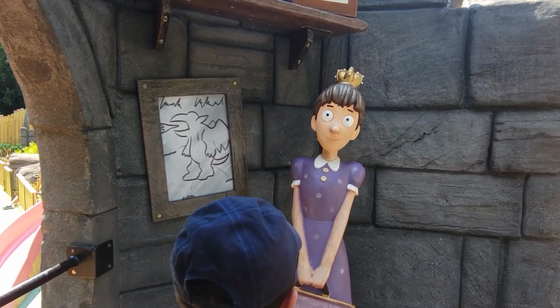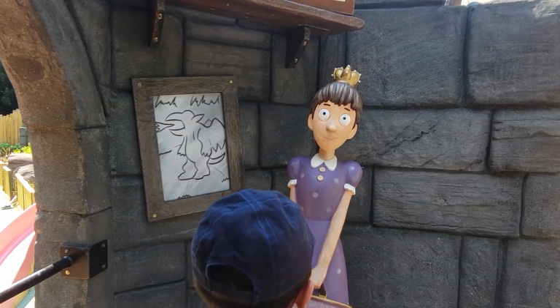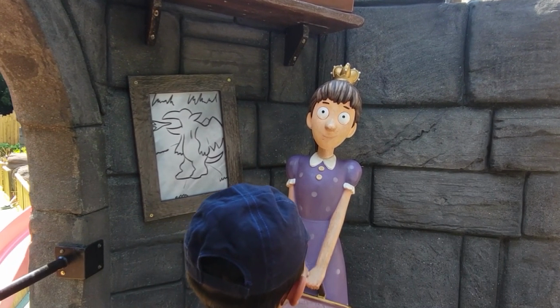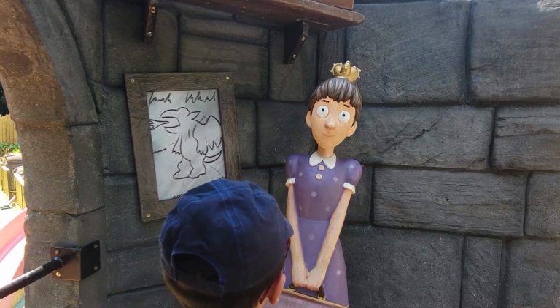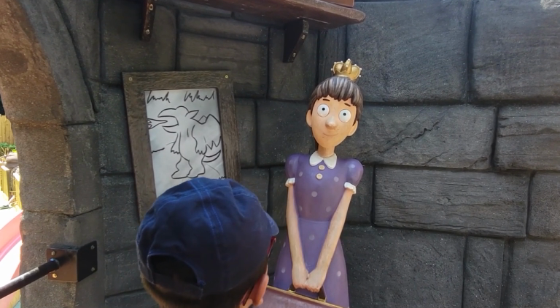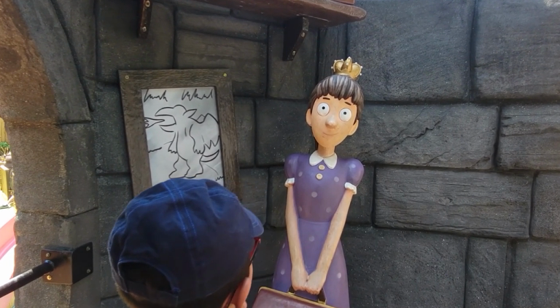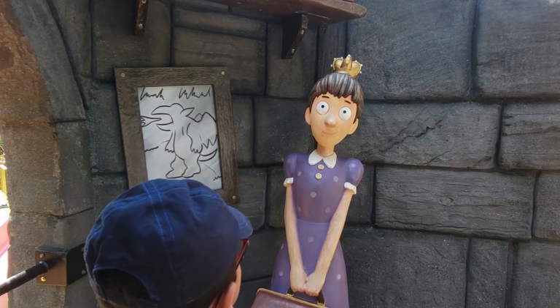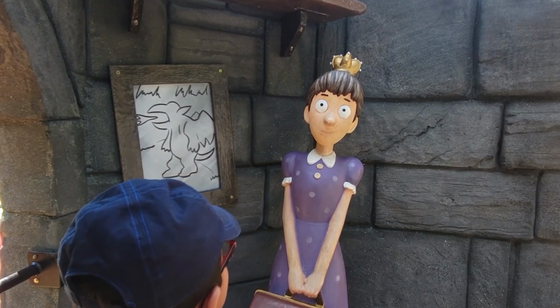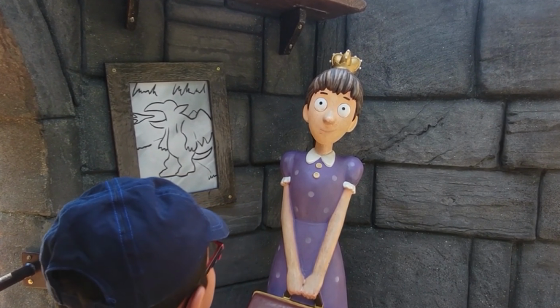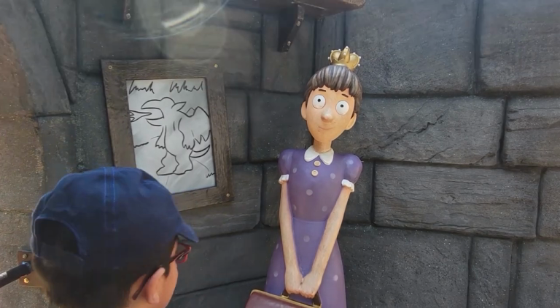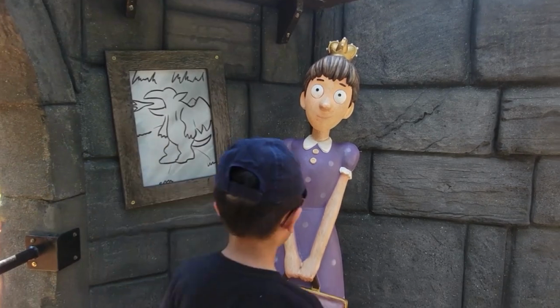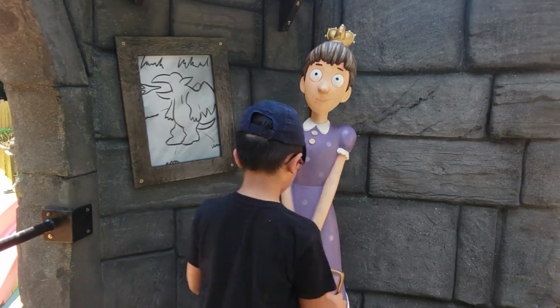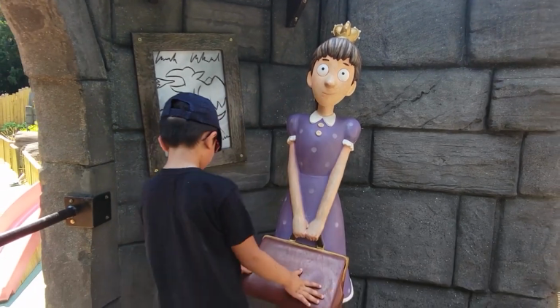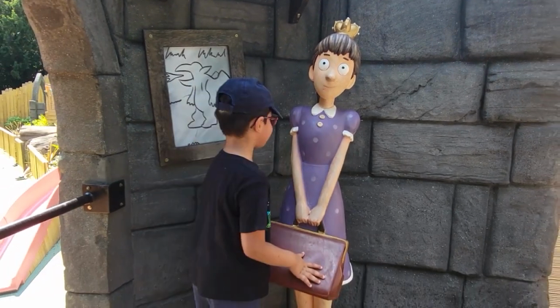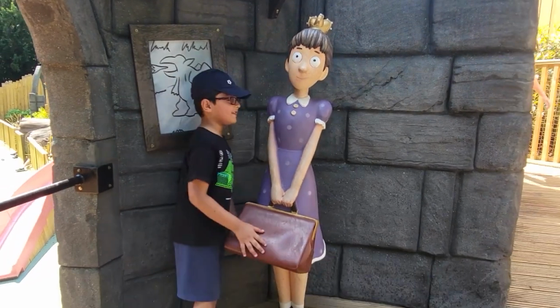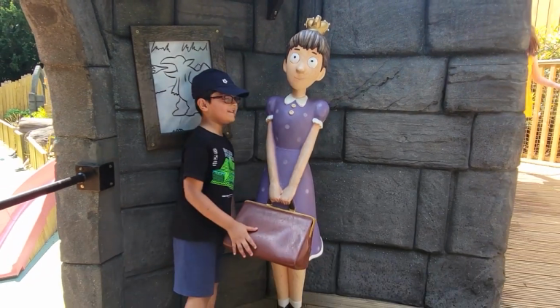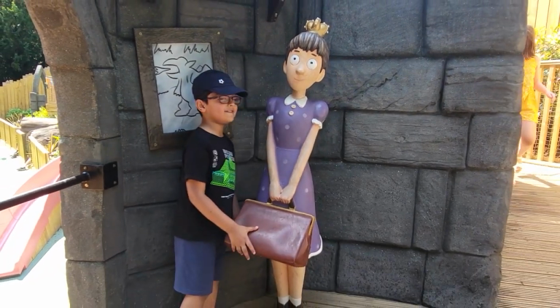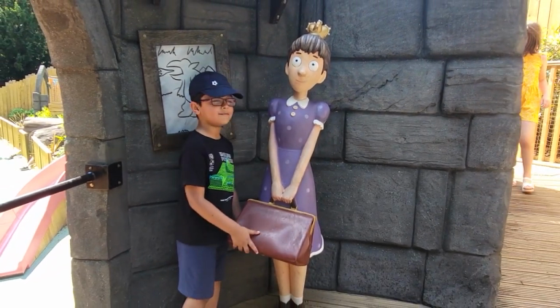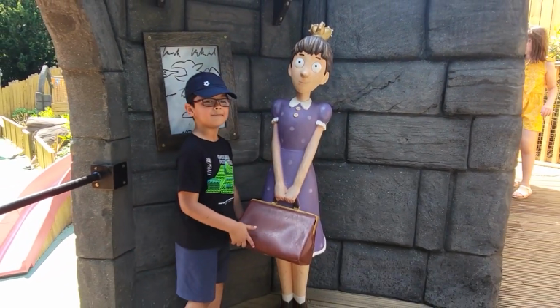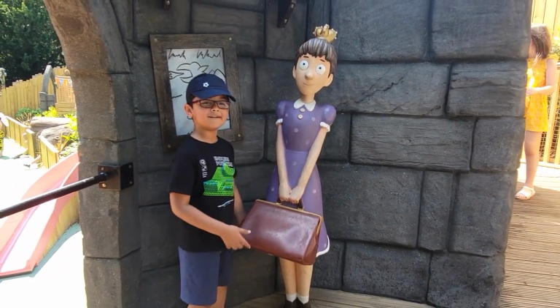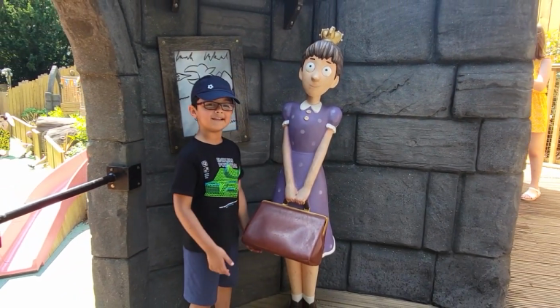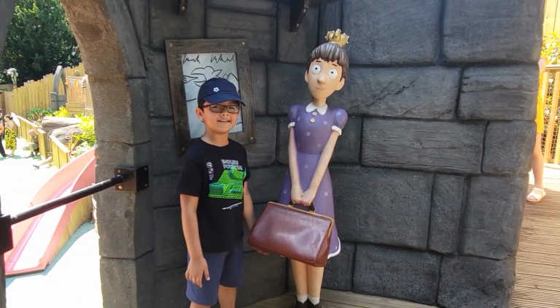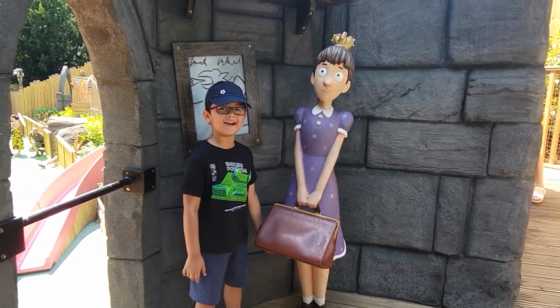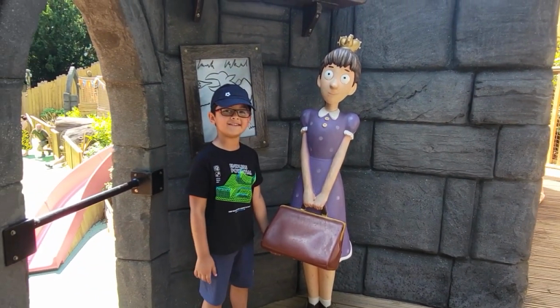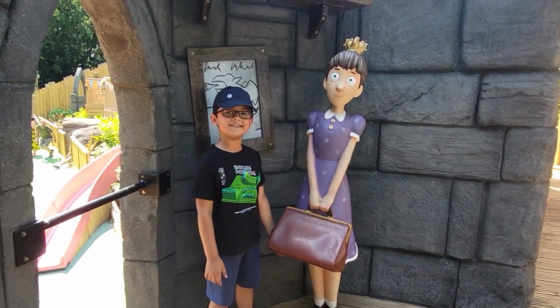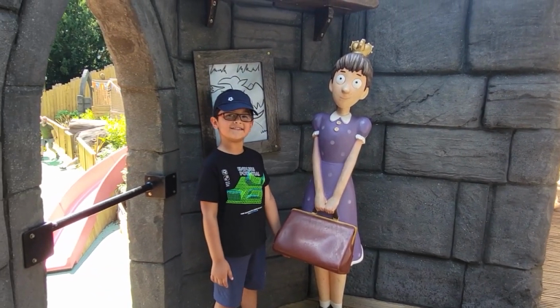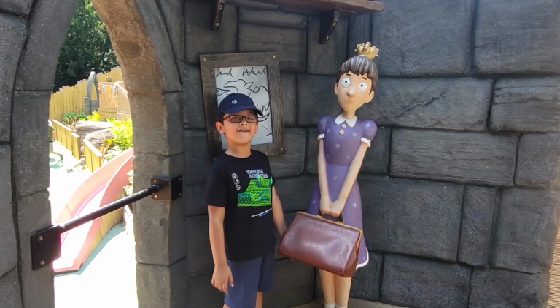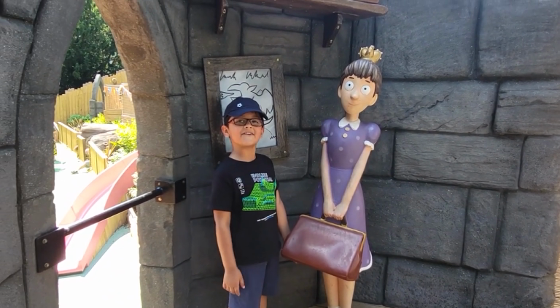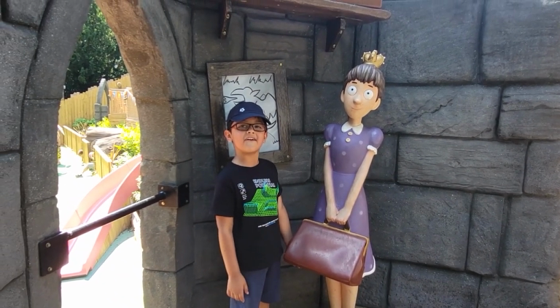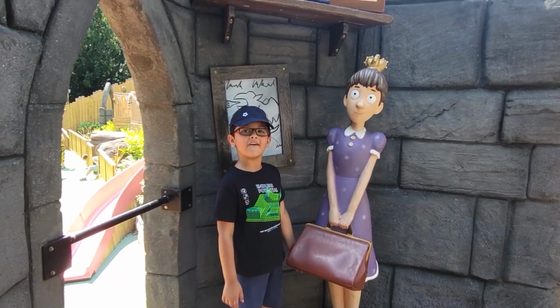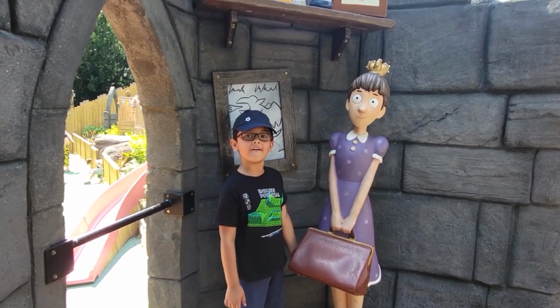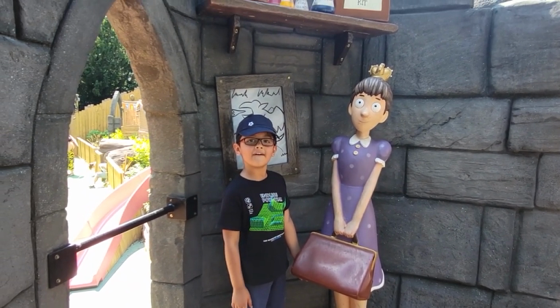Where do you remember seeing this character? She used to be a princess, now she's a doctor.